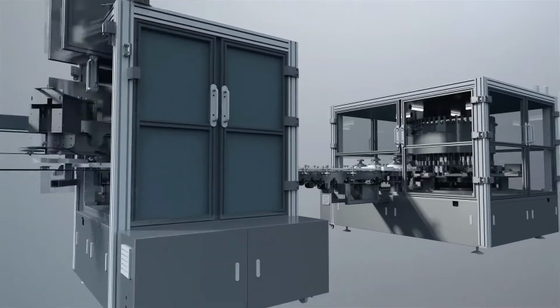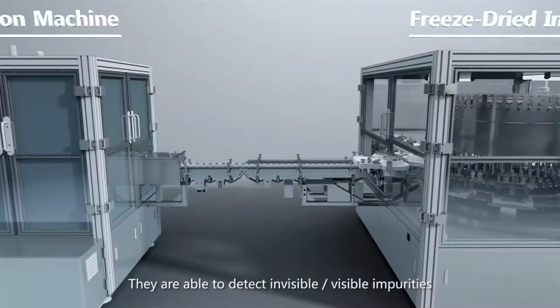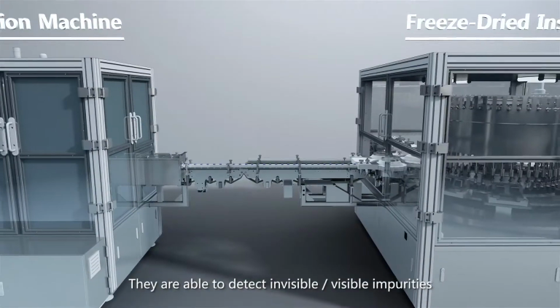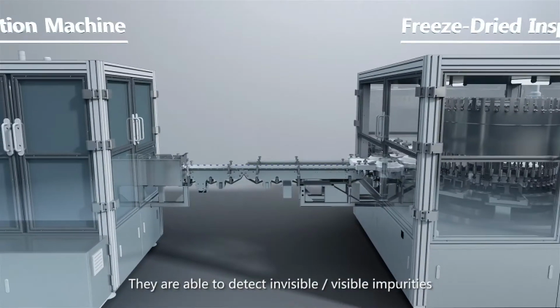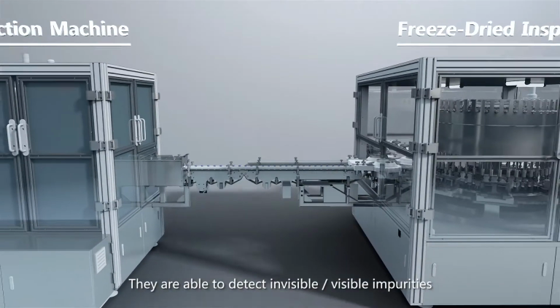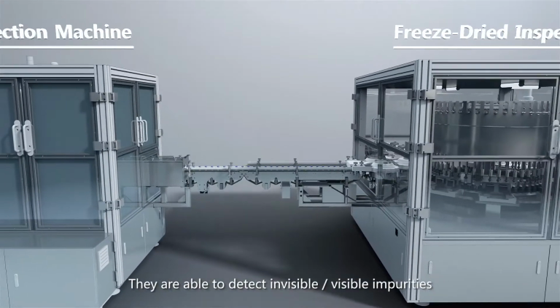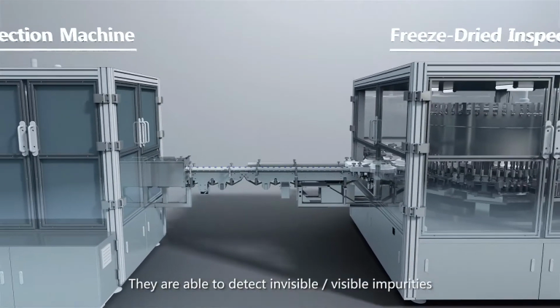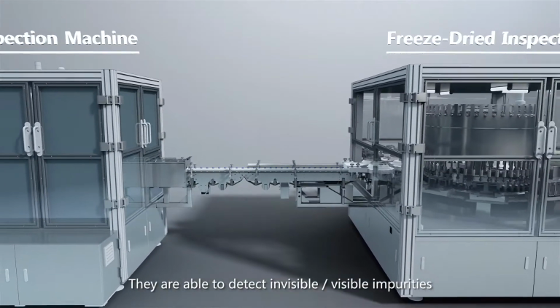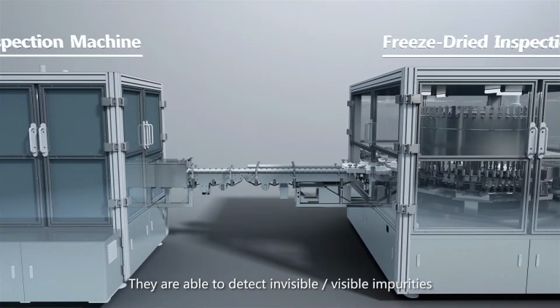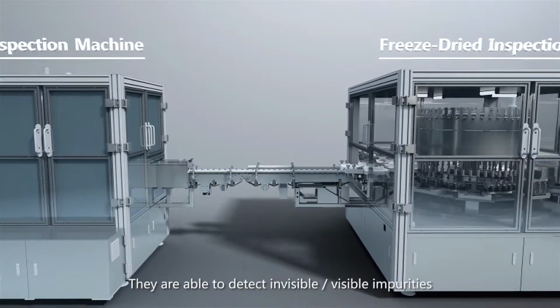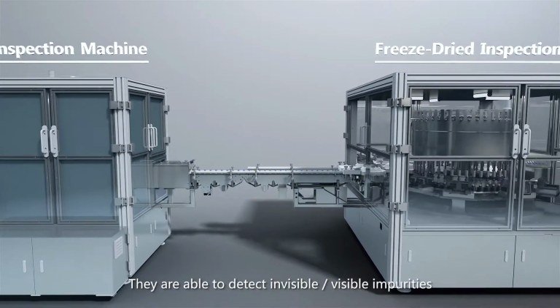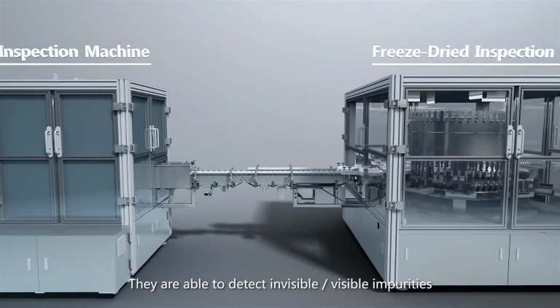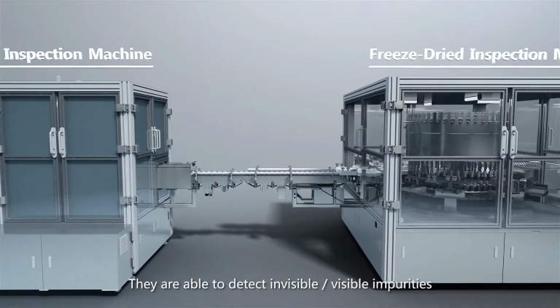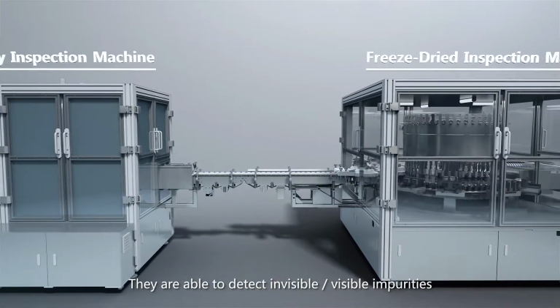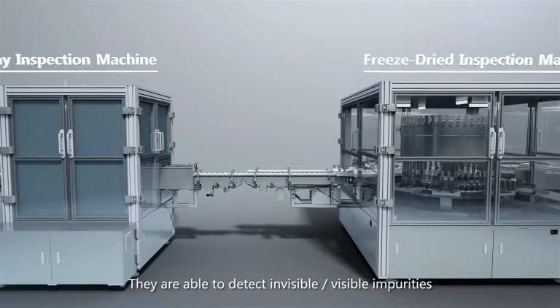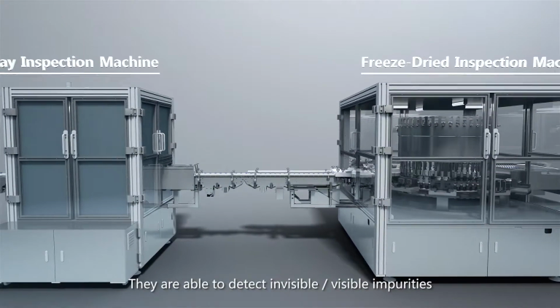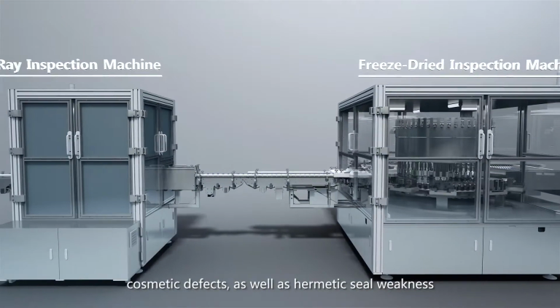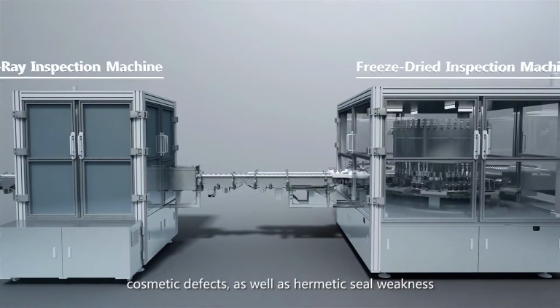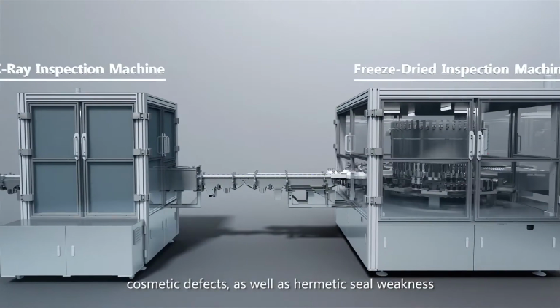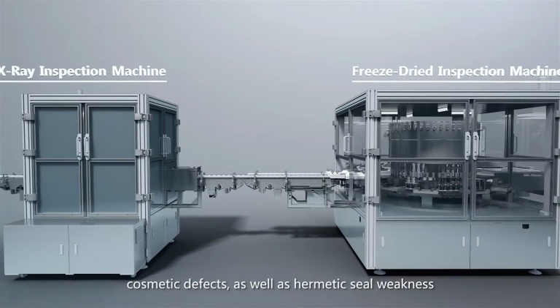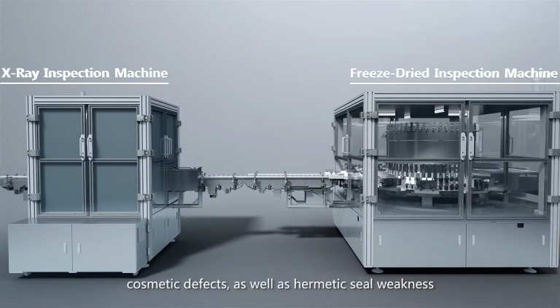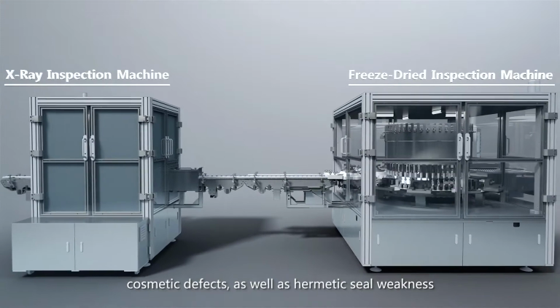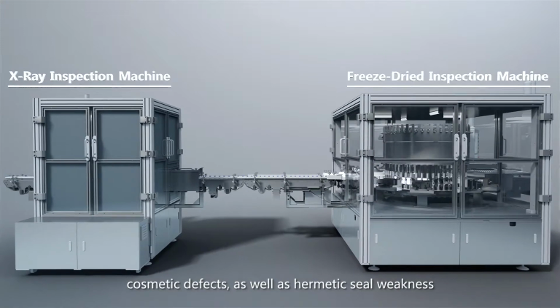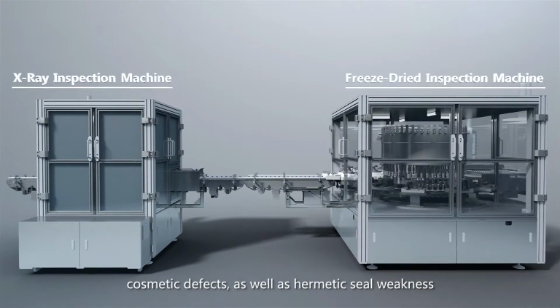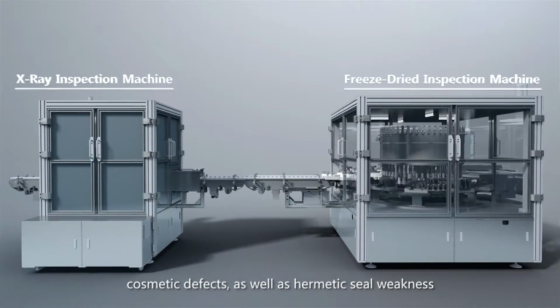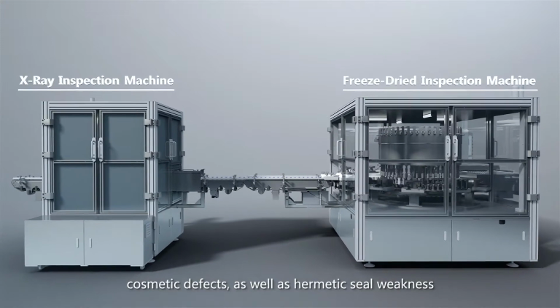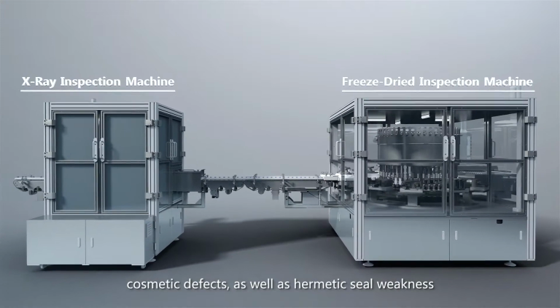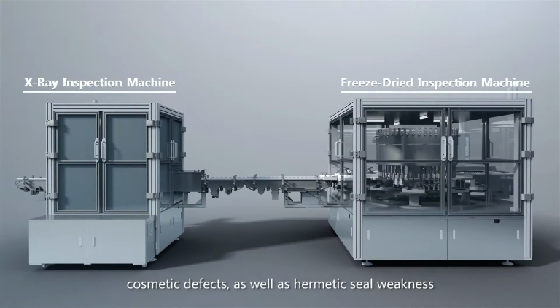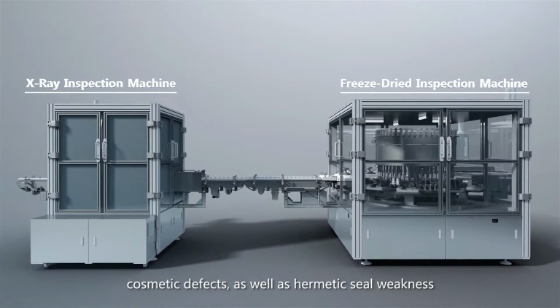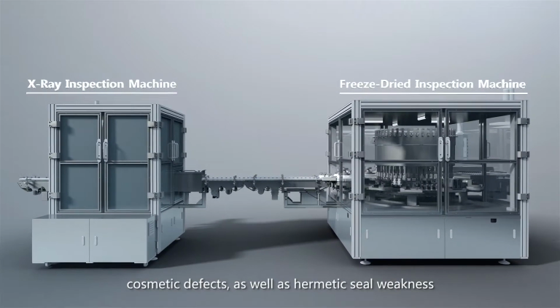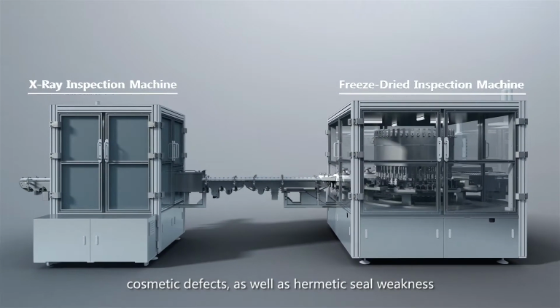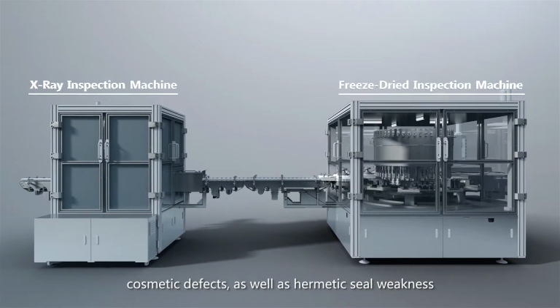They are able to detect invisible and visible impurities, cosmetic defects, as well as hermetic seal weakness.